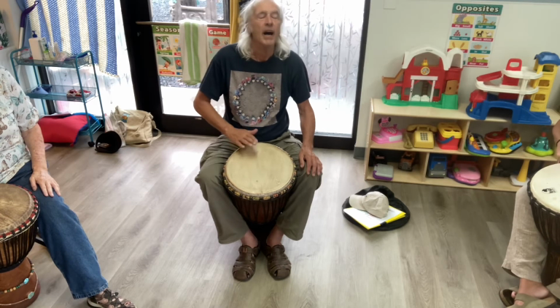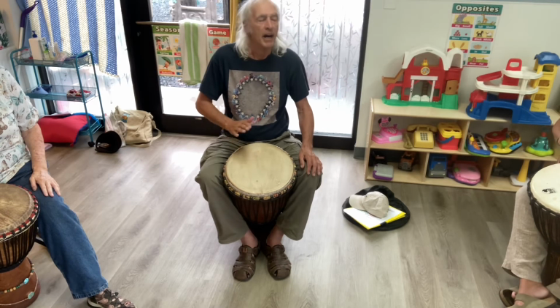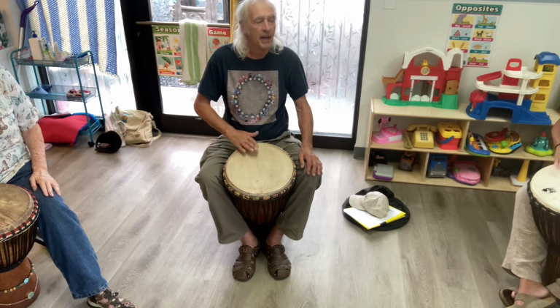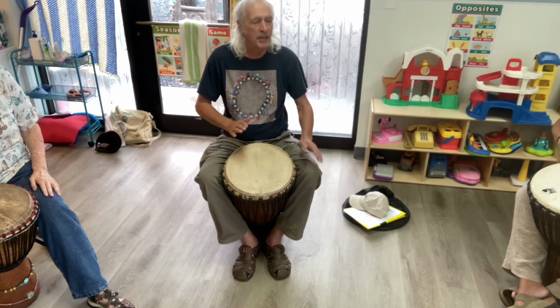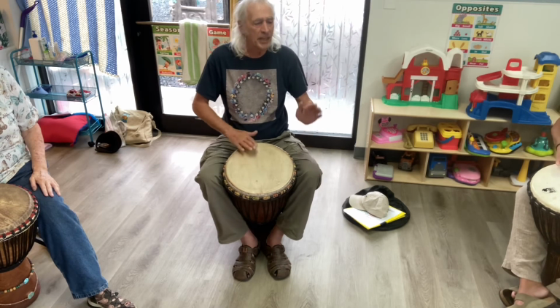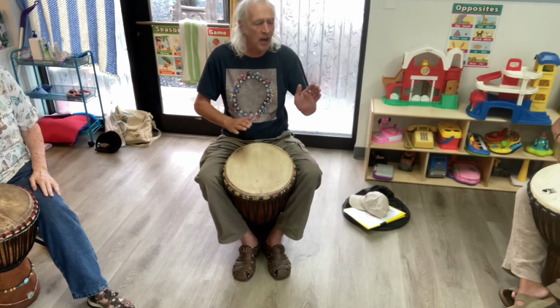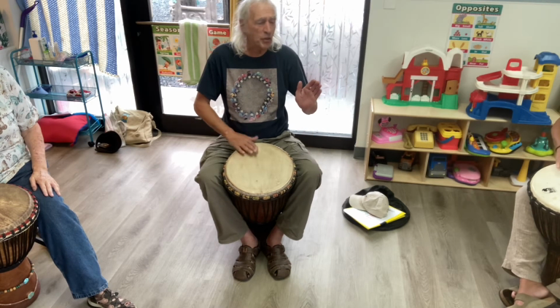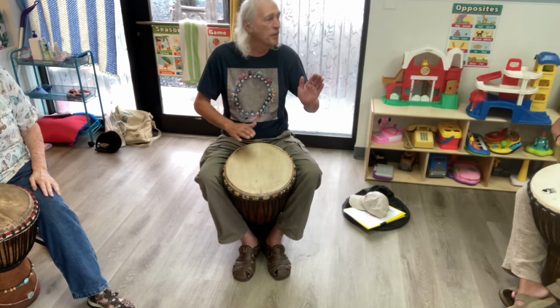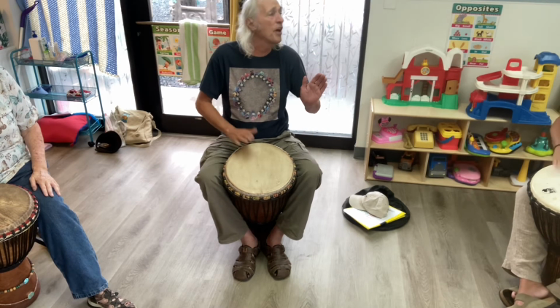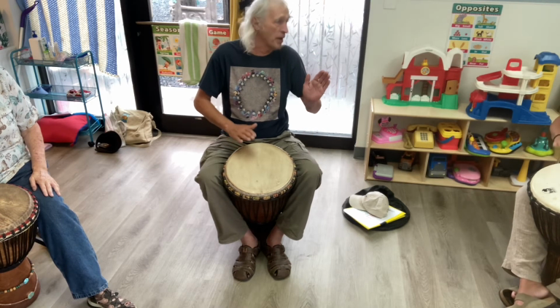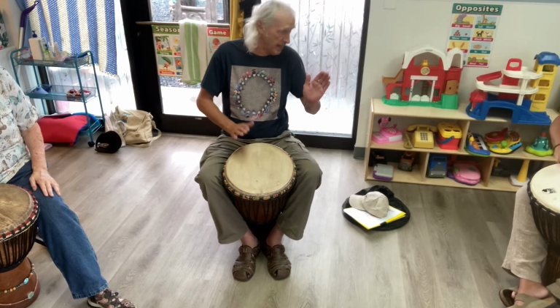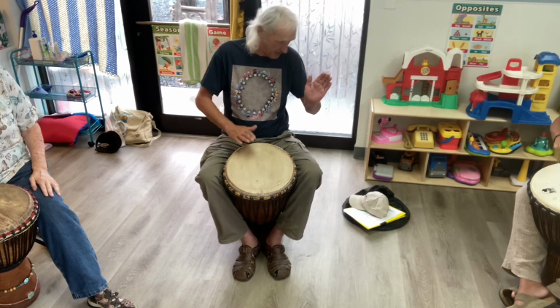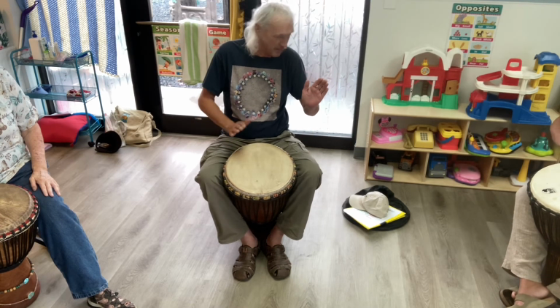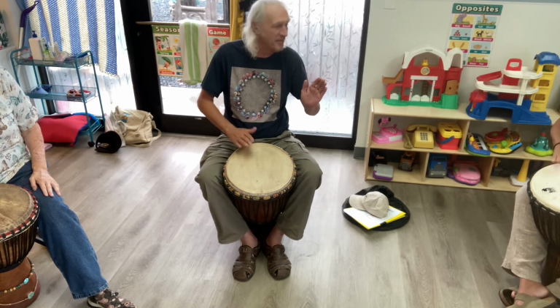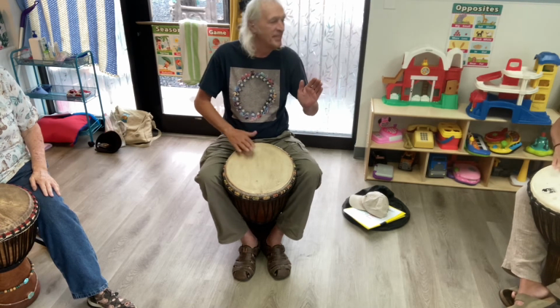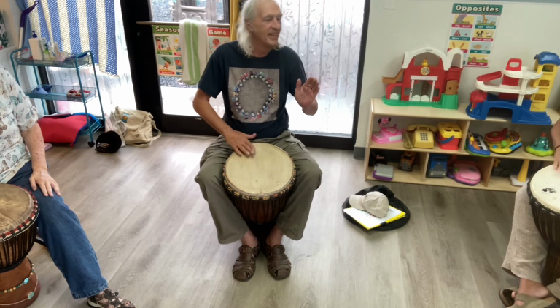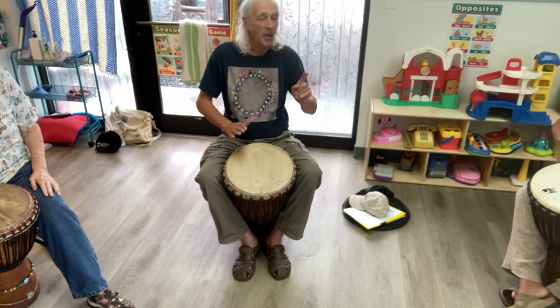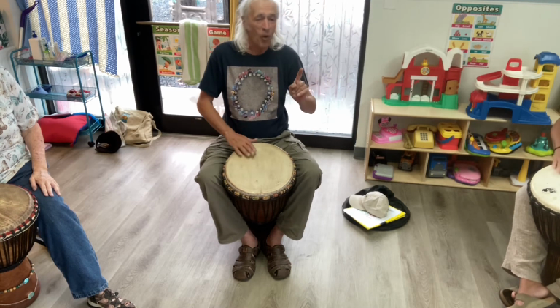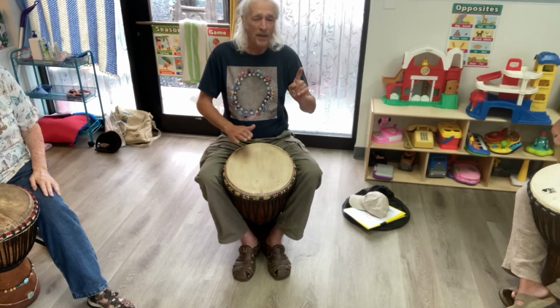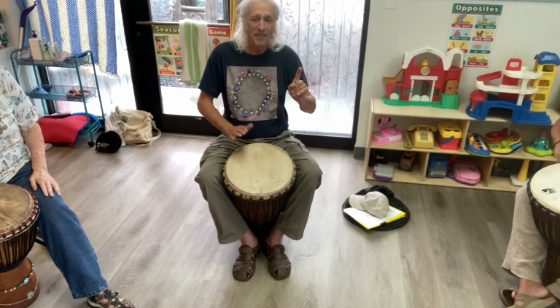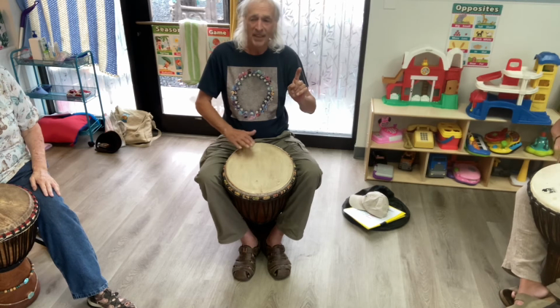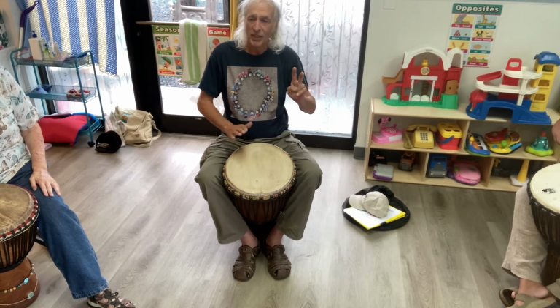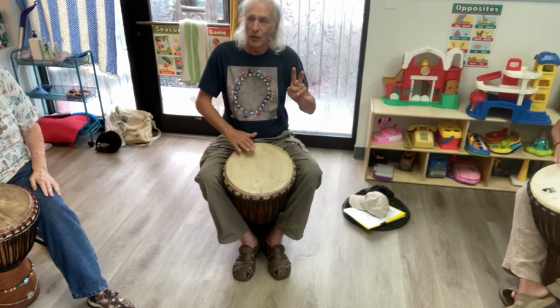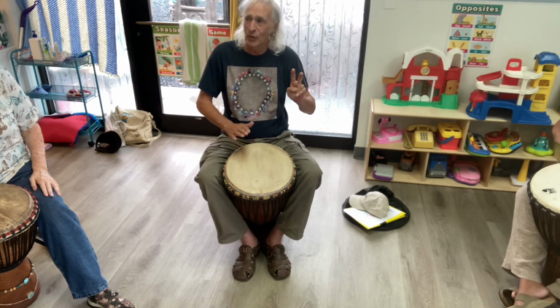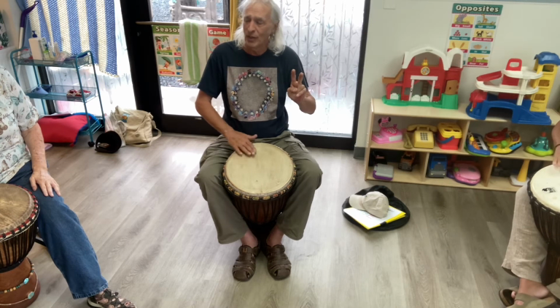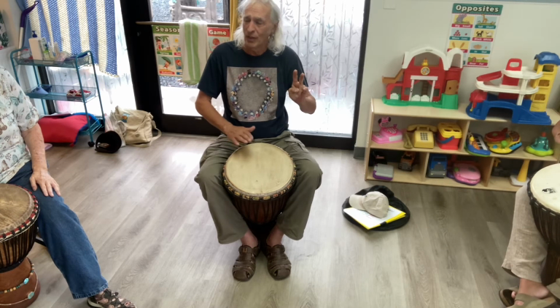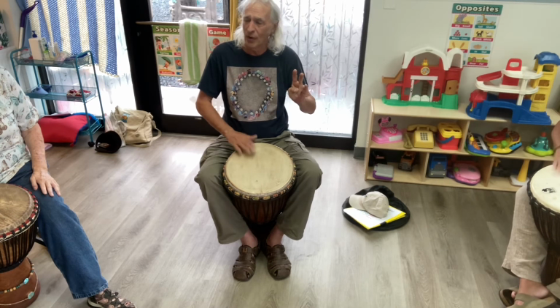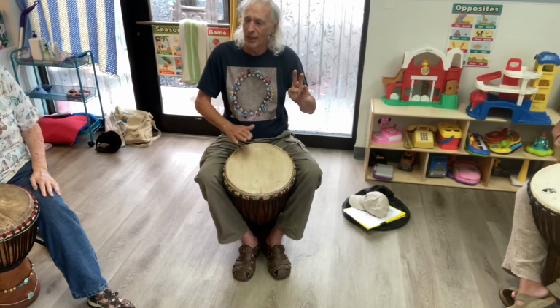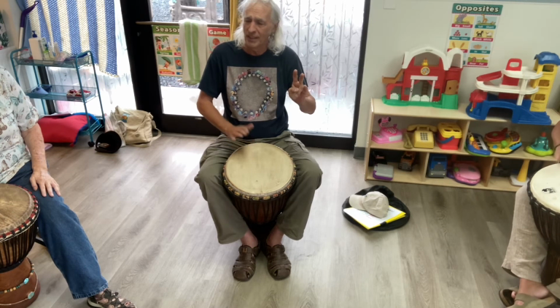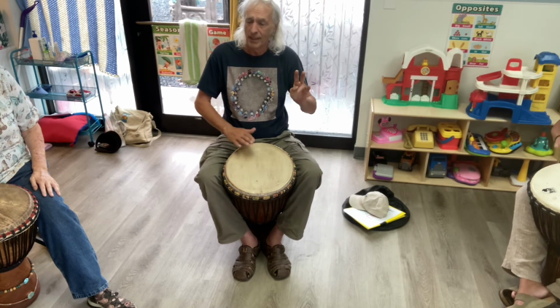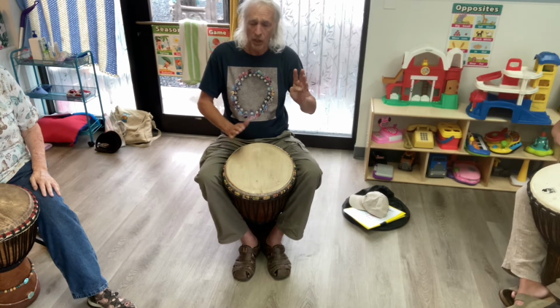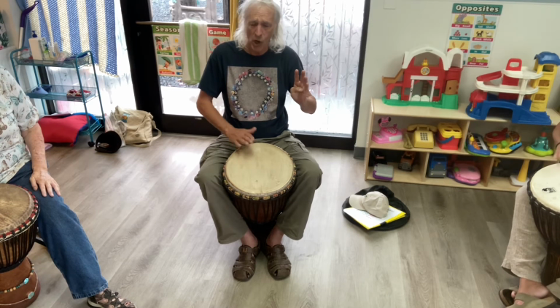I'll give a count, slow to the other hand. One, two, ready, go.